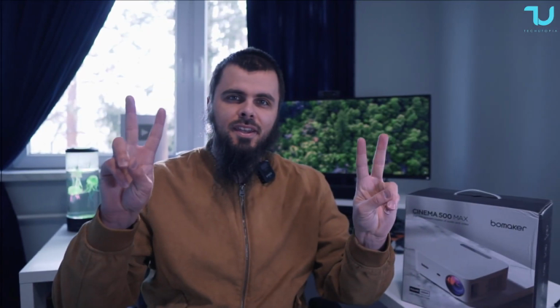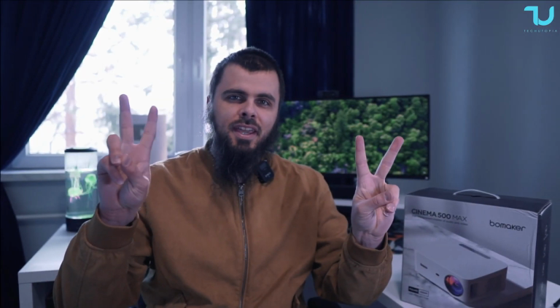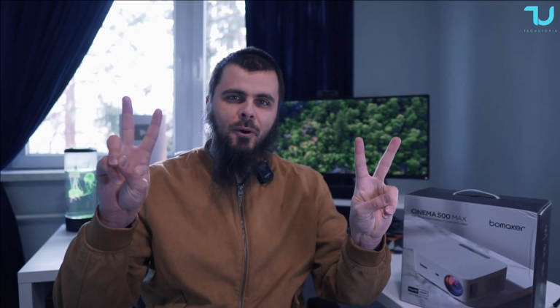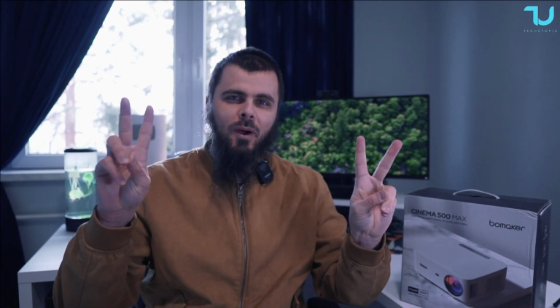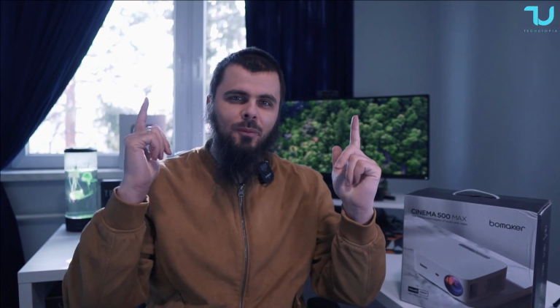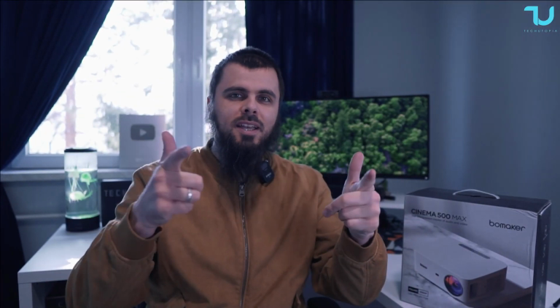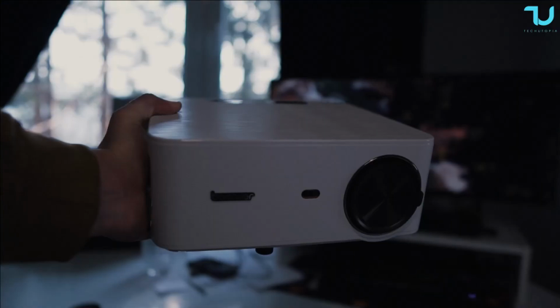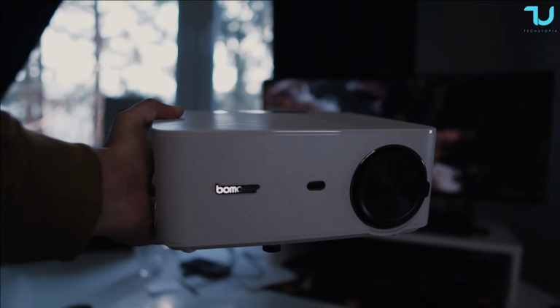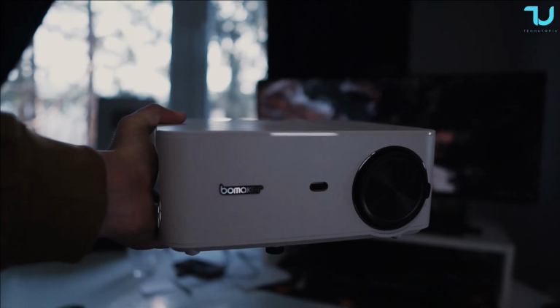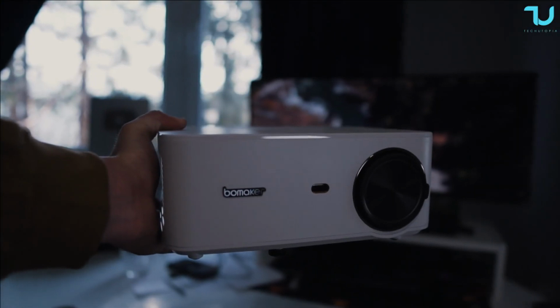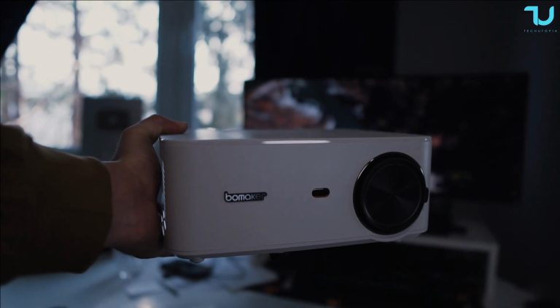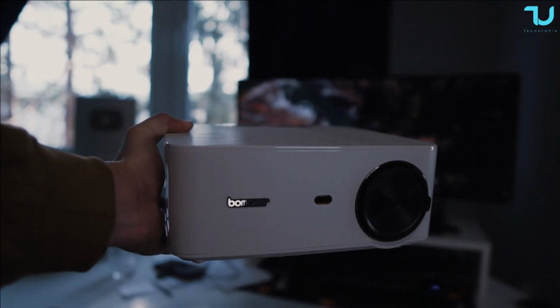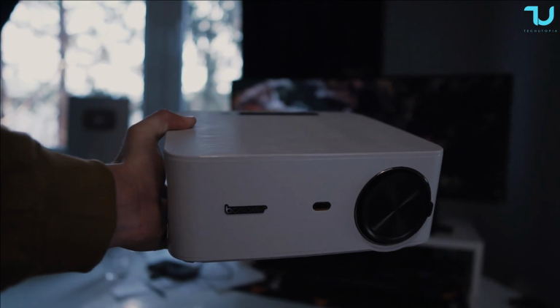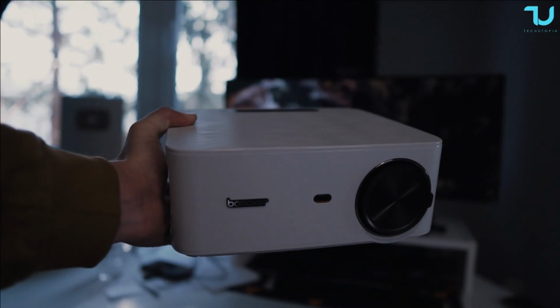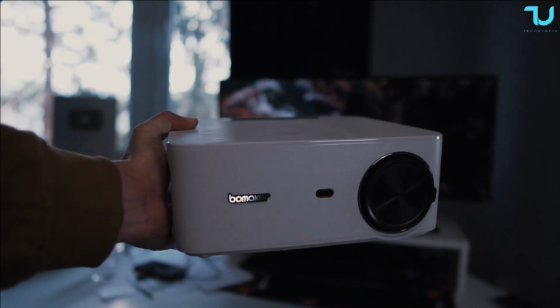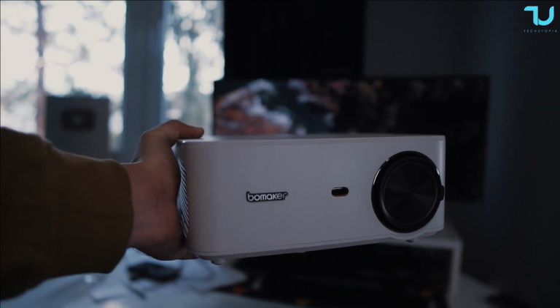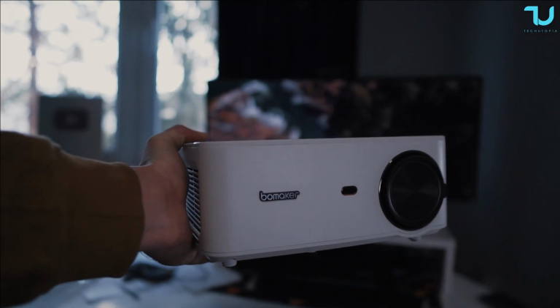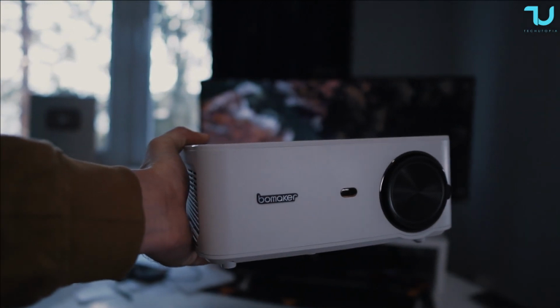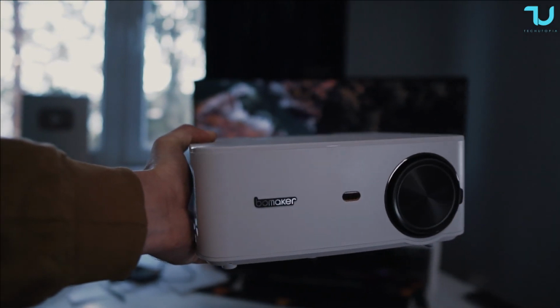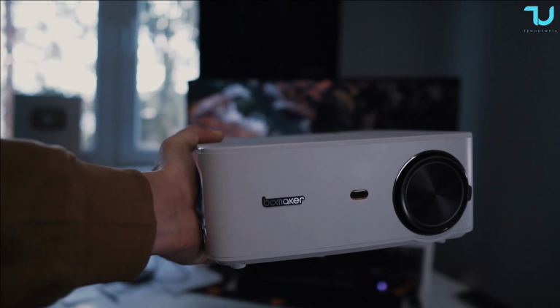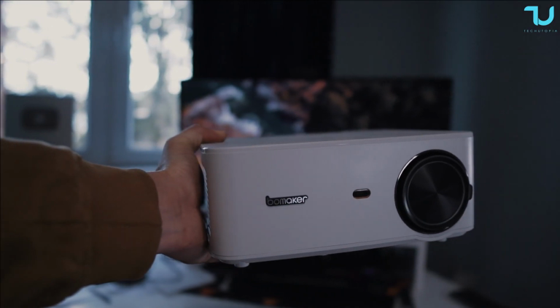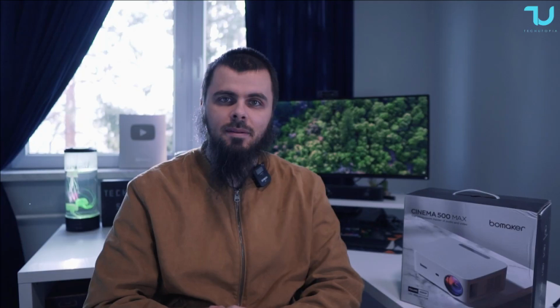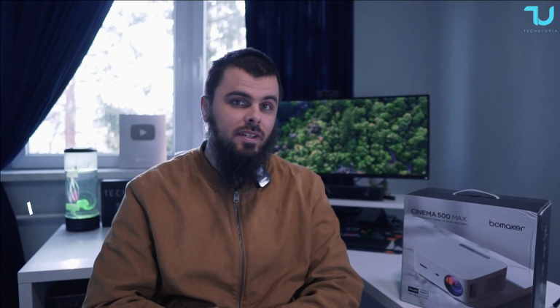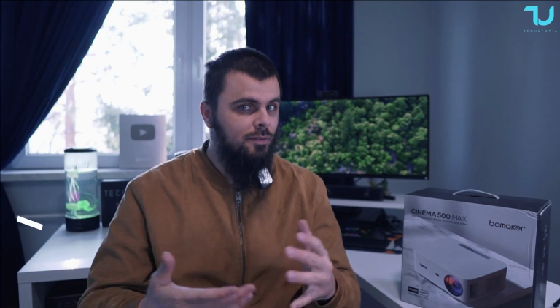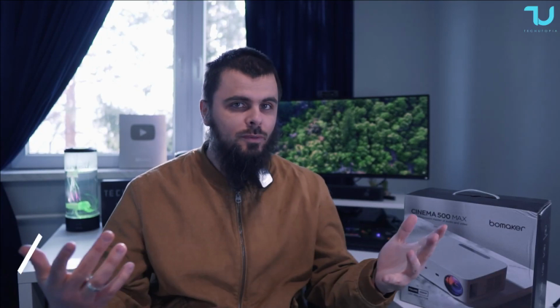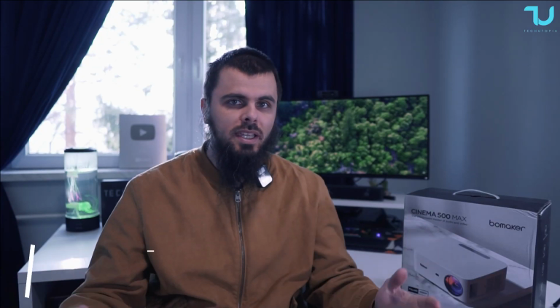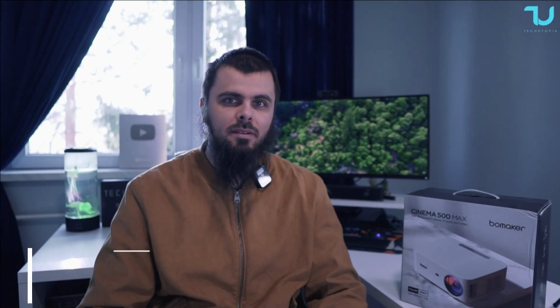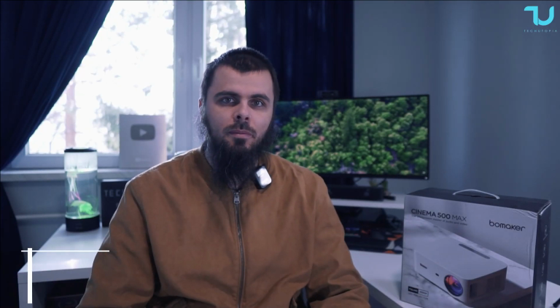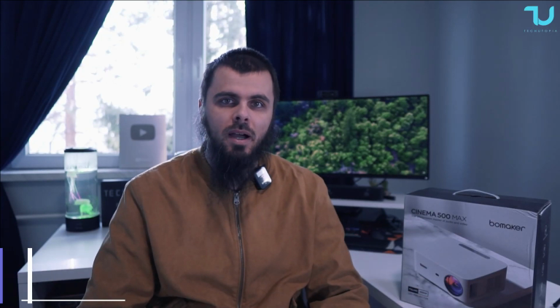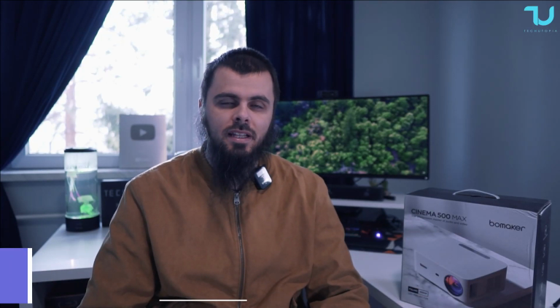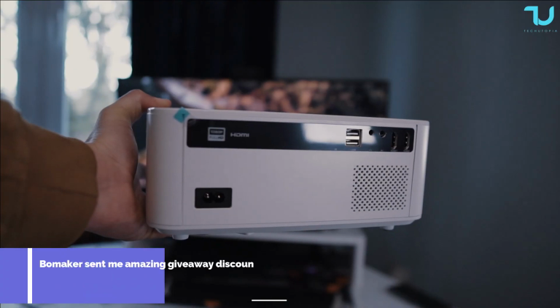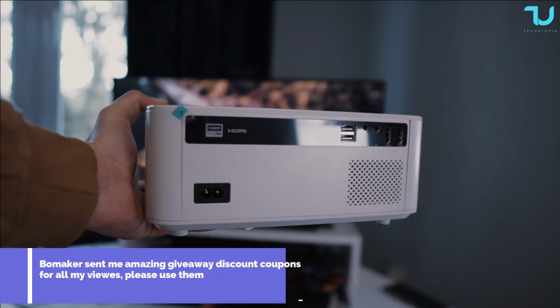Ni hao and welcome back! Peace be upon you, it's your technician Mohamed. I hope you're having a great day — I'm having a great weekend myself also.